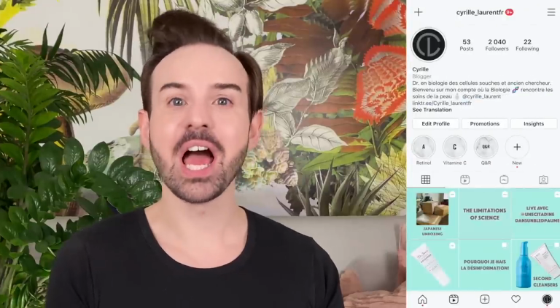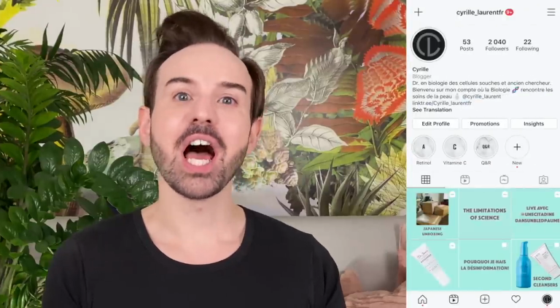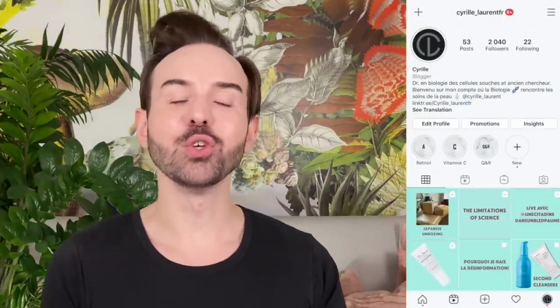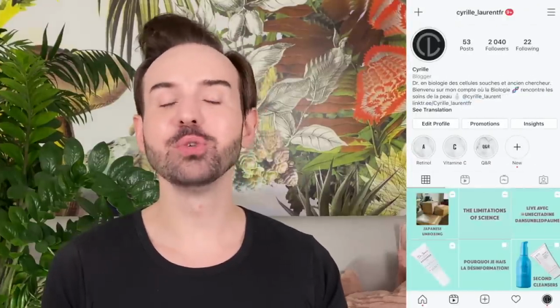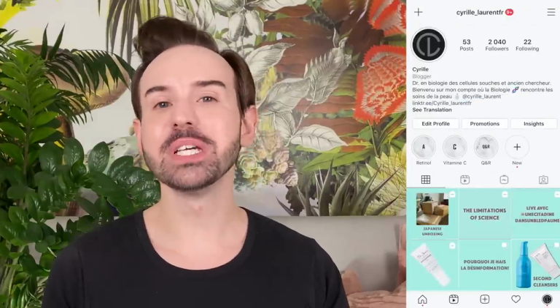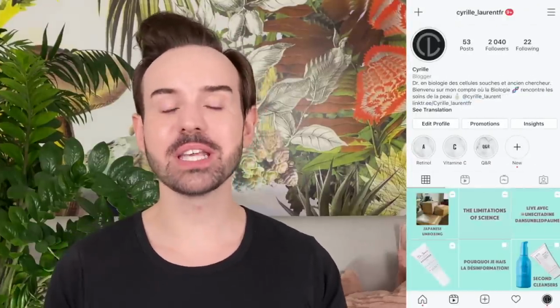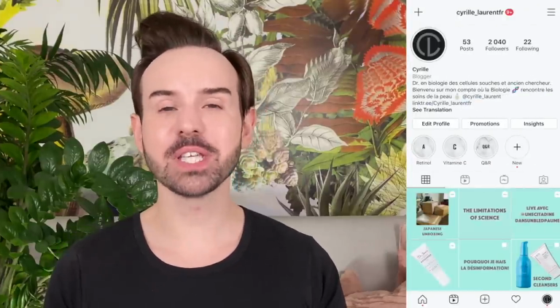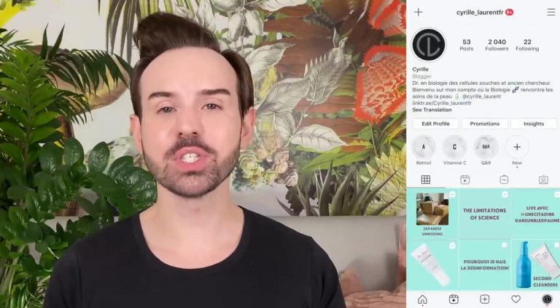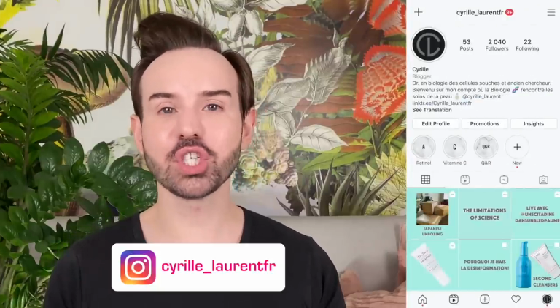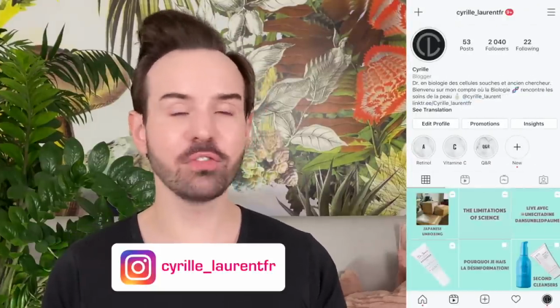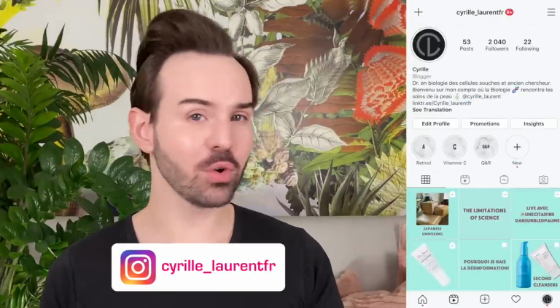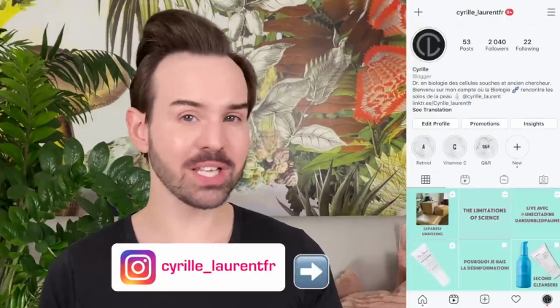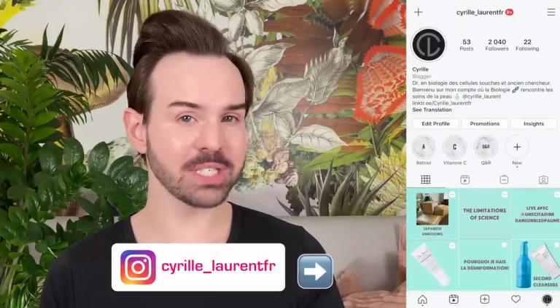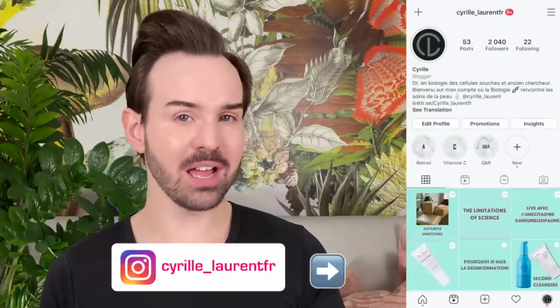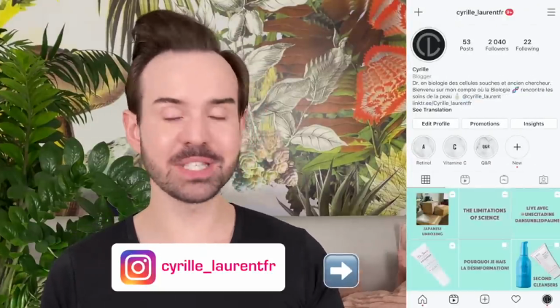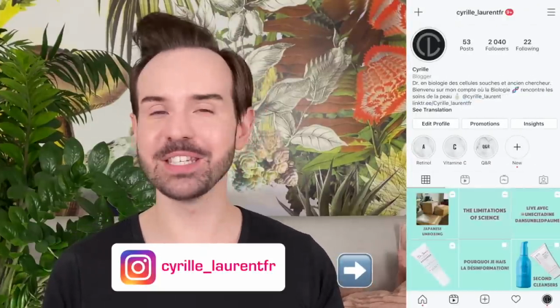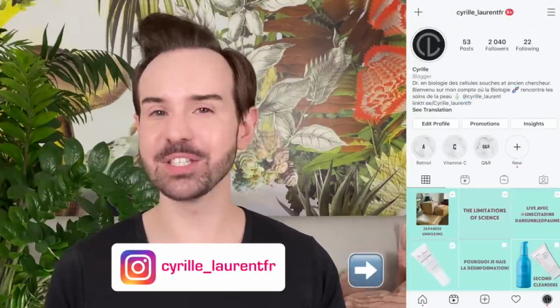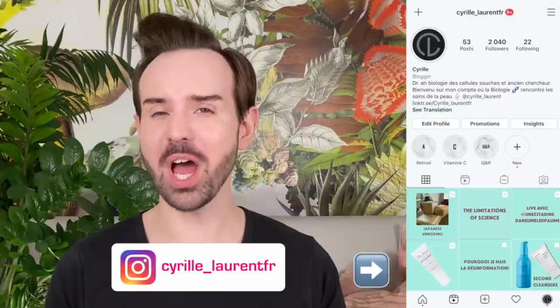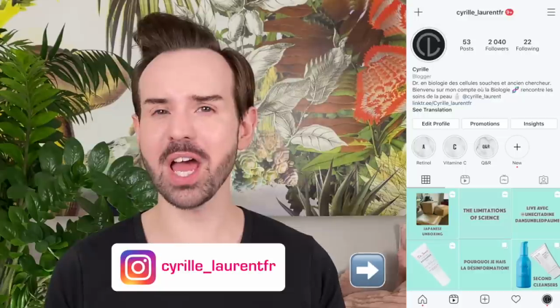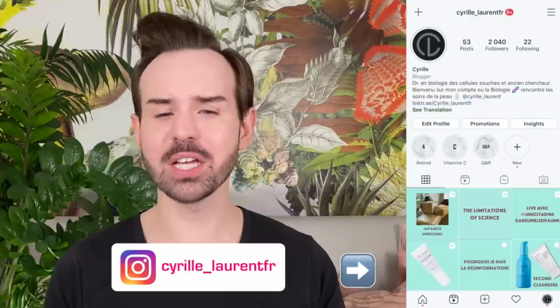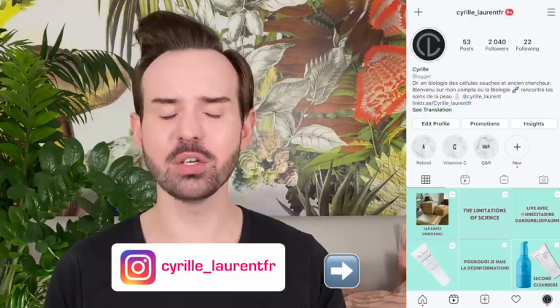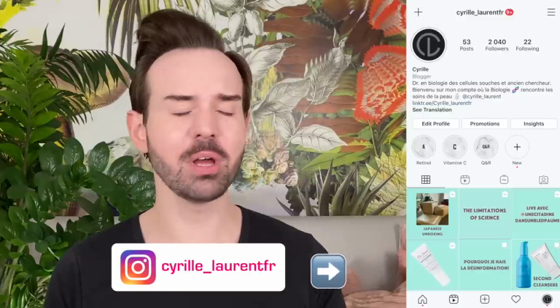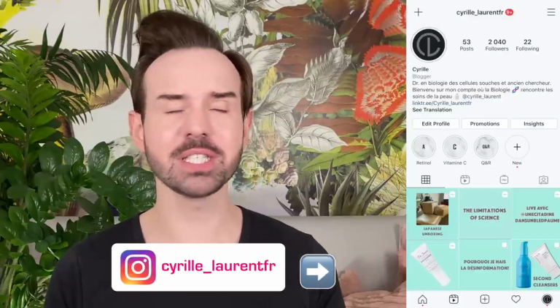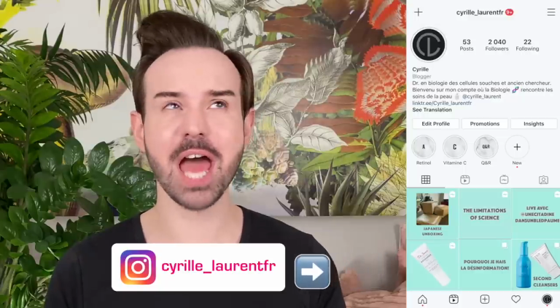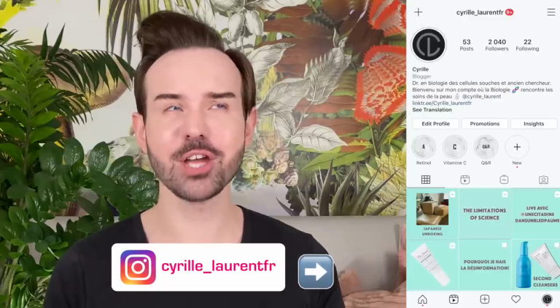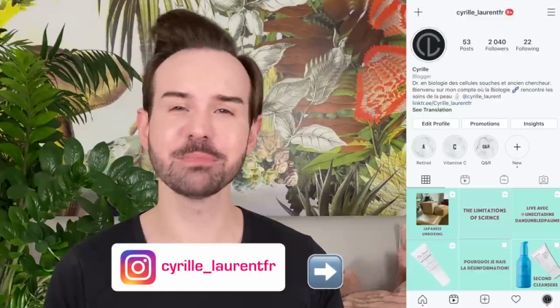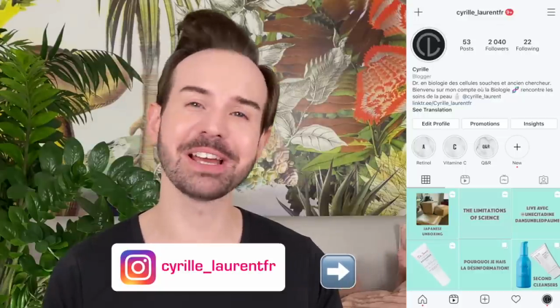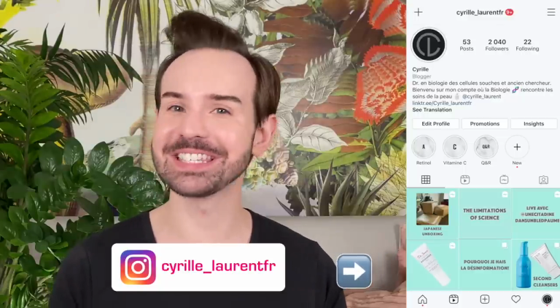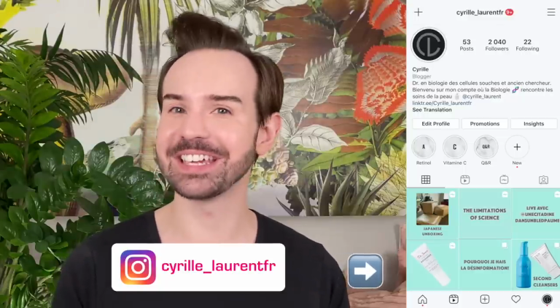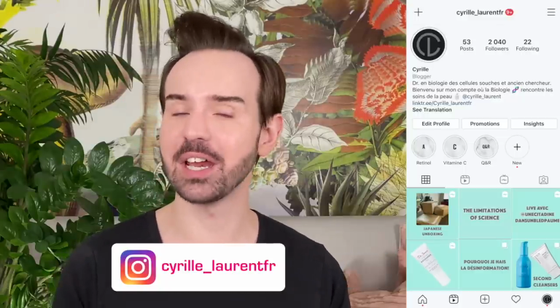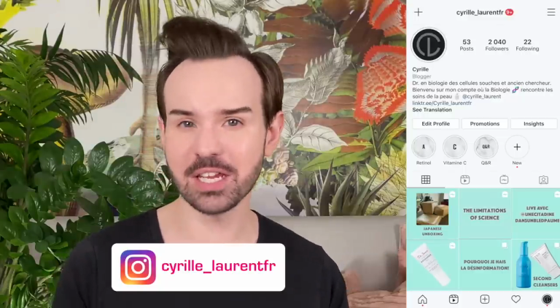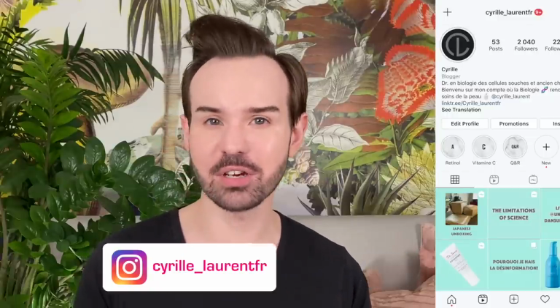I used to be a stem cell researcher for quite some time, and this is why I can tell you about the science behind skincare ingredients.